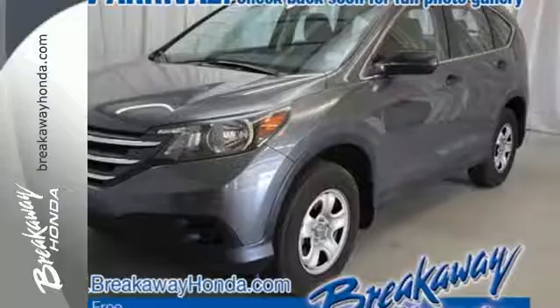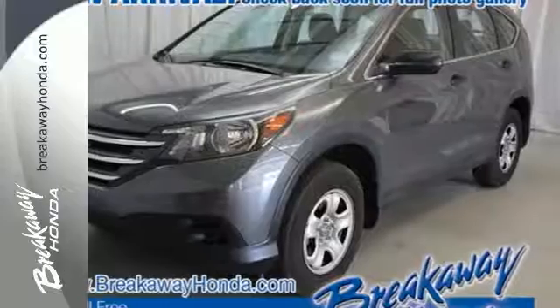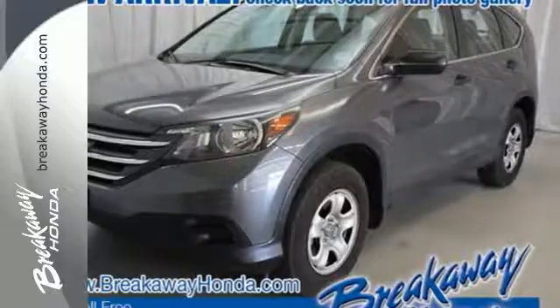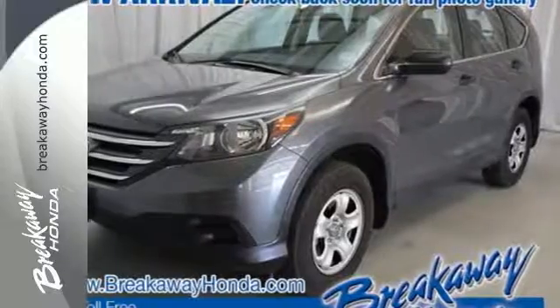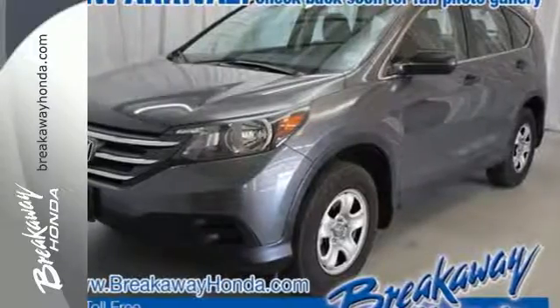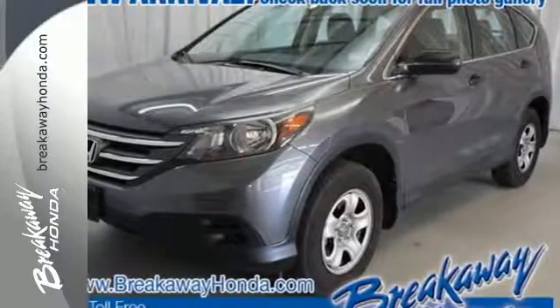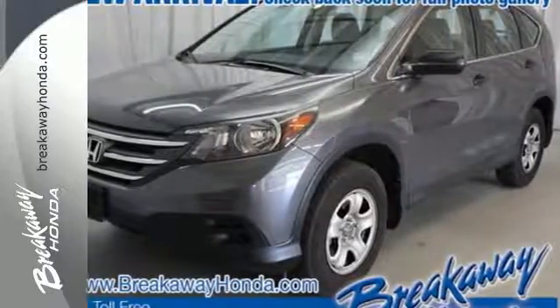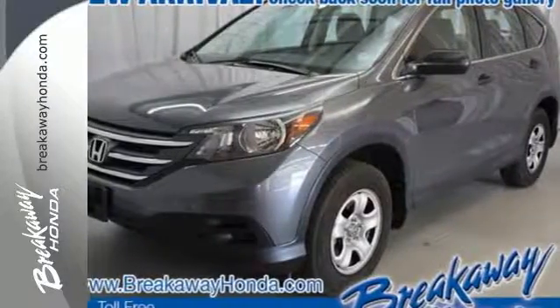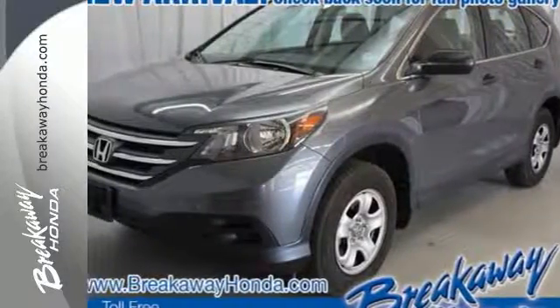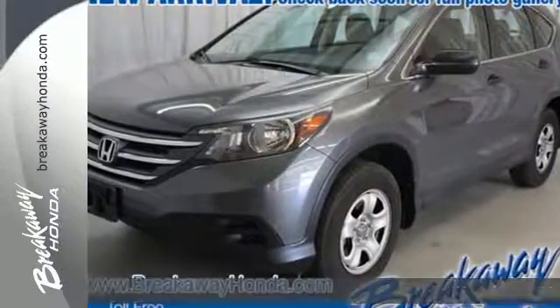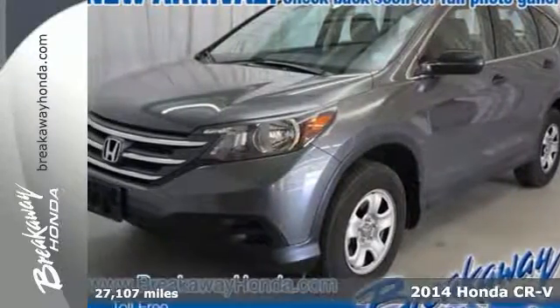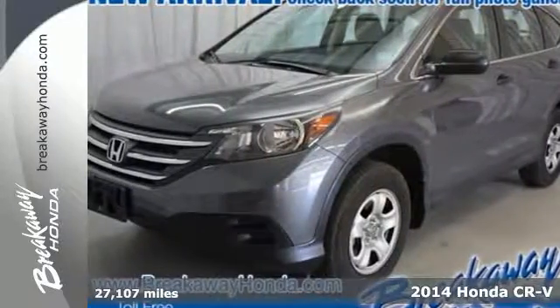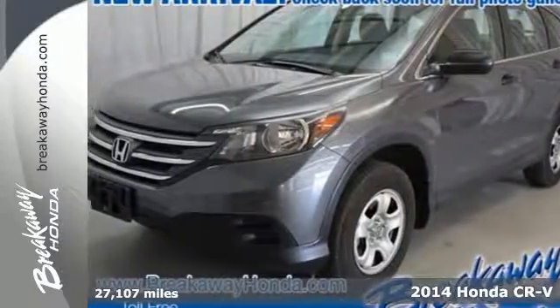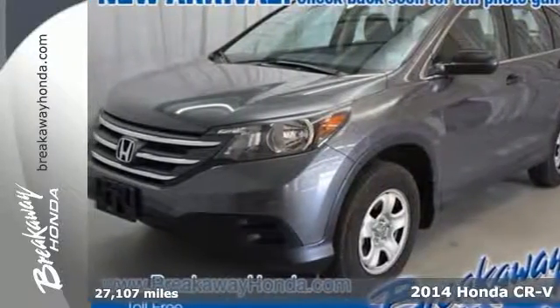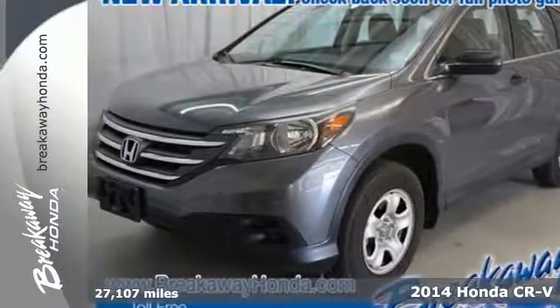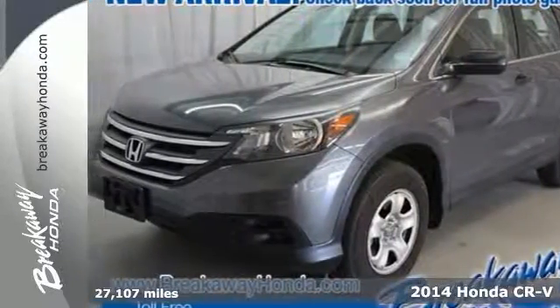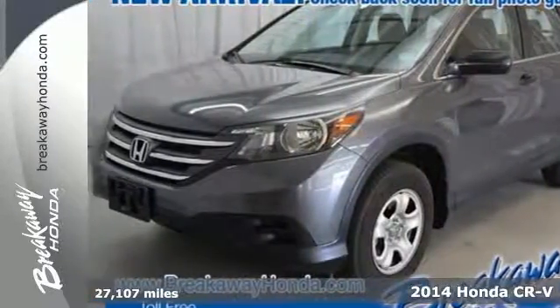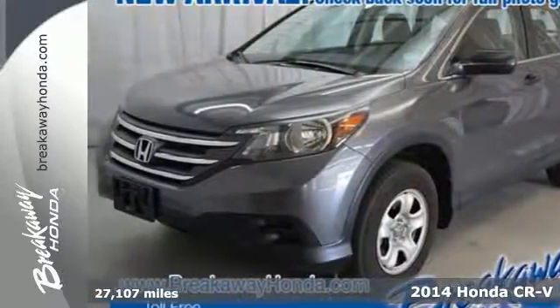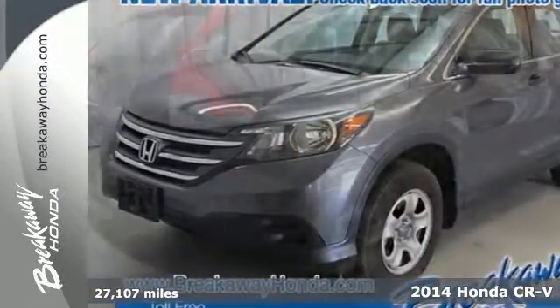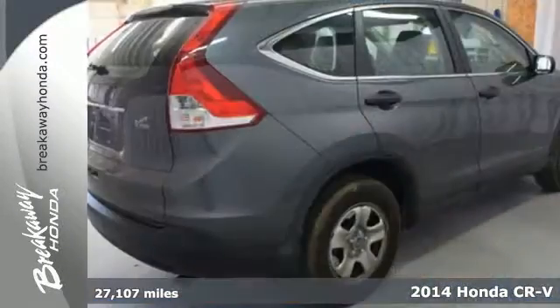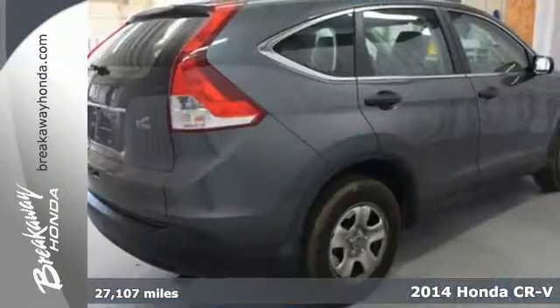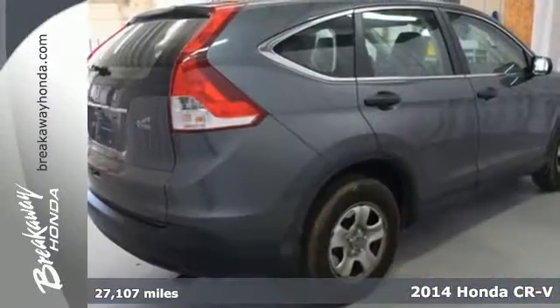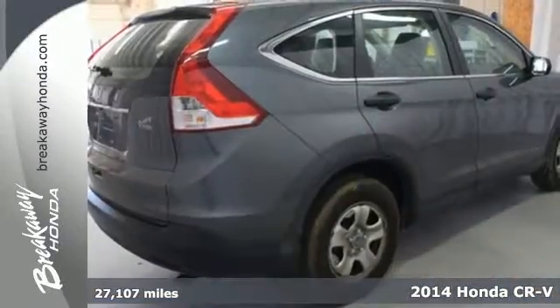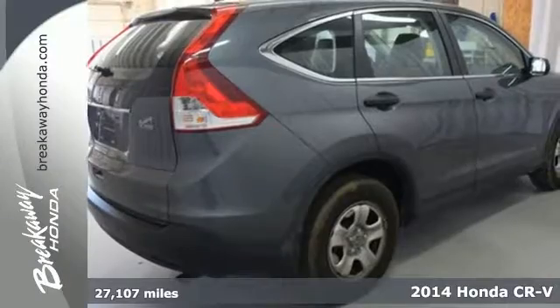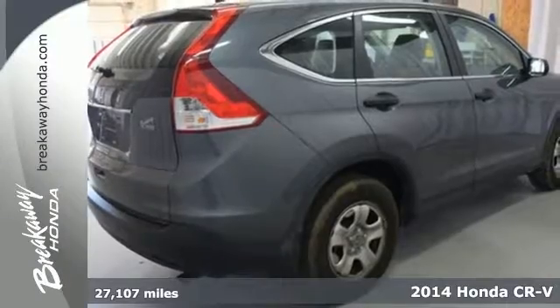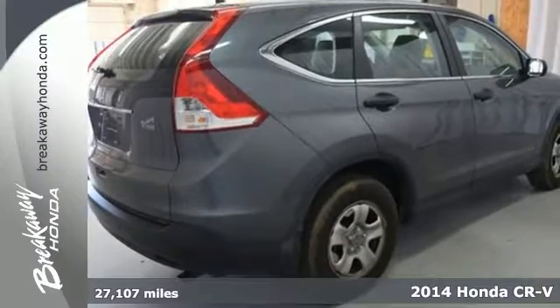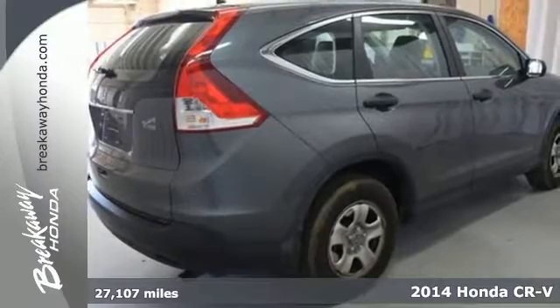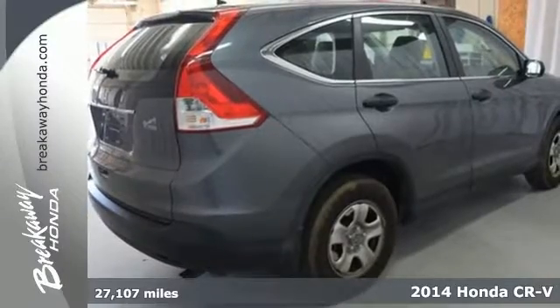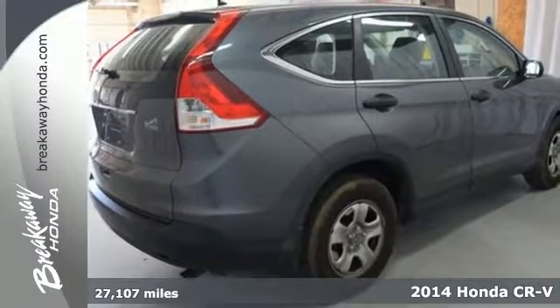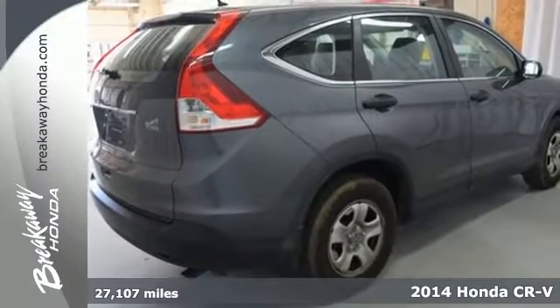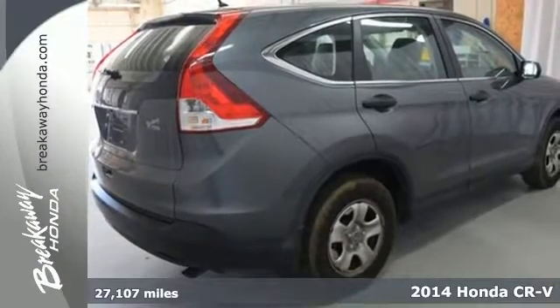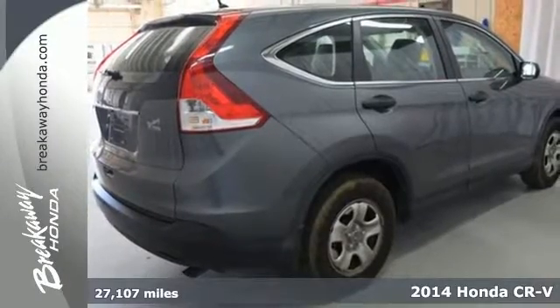It's a 2014 Honda CR-V. It's stylish and the perfect size for your family.